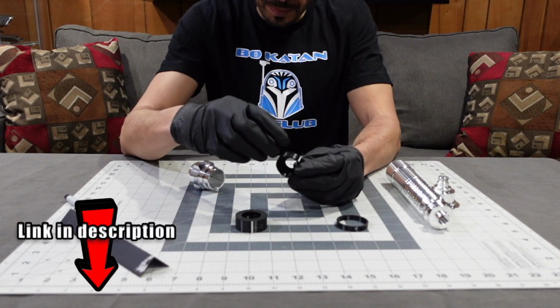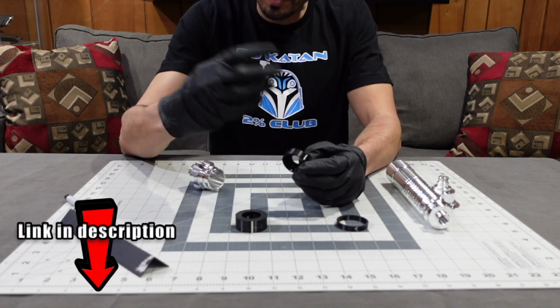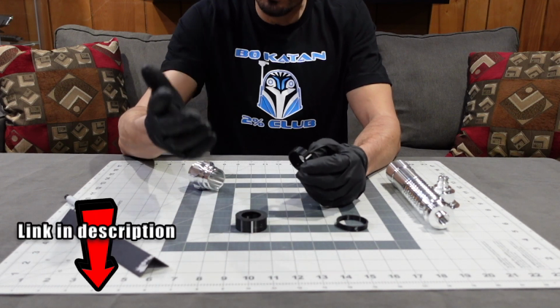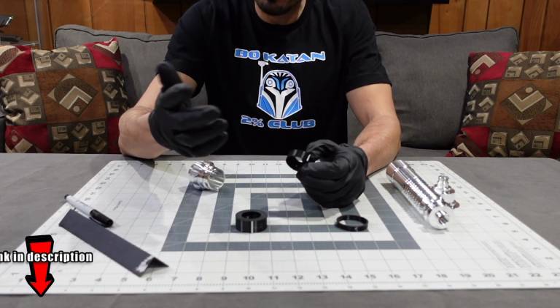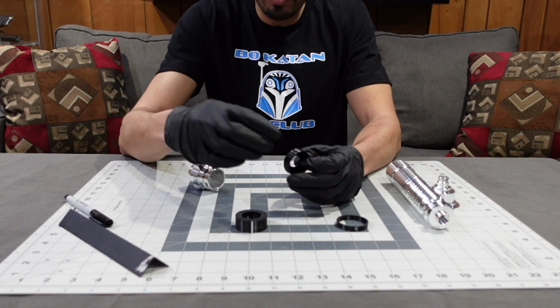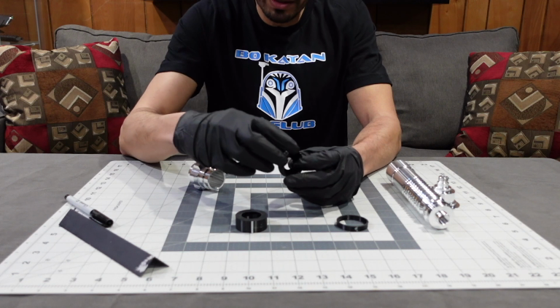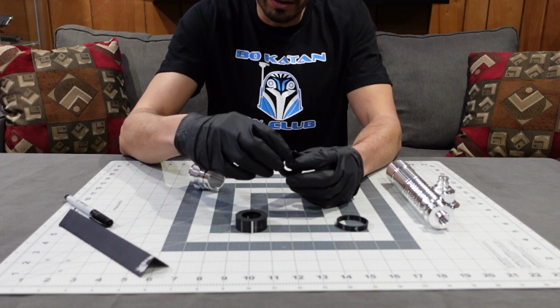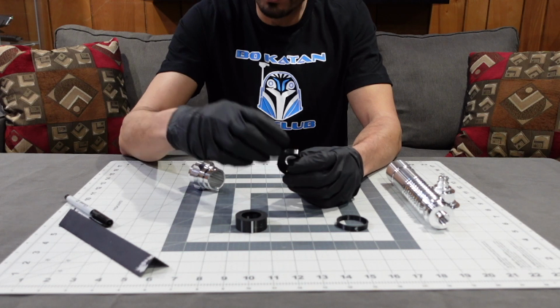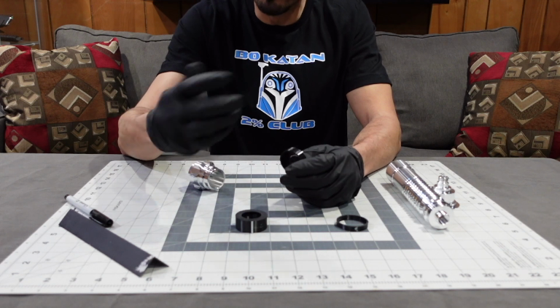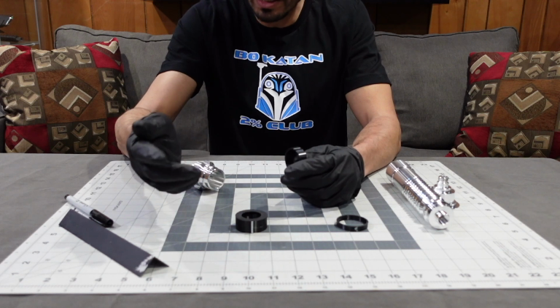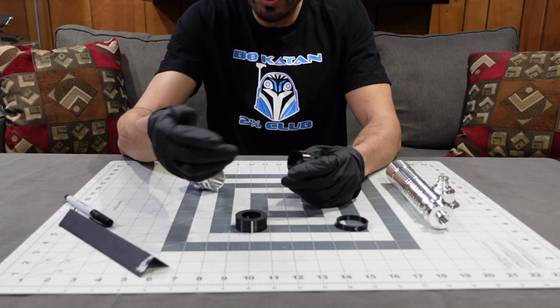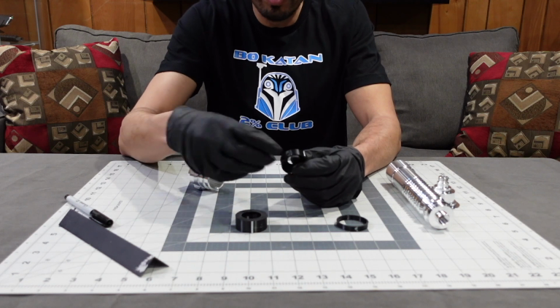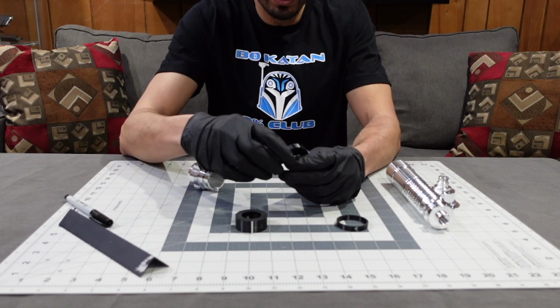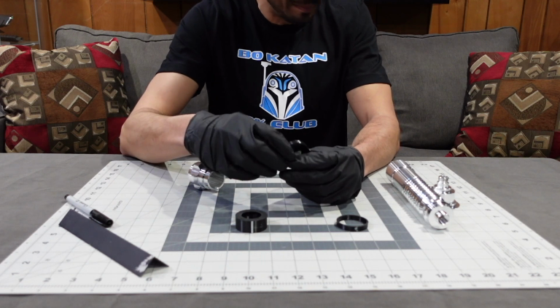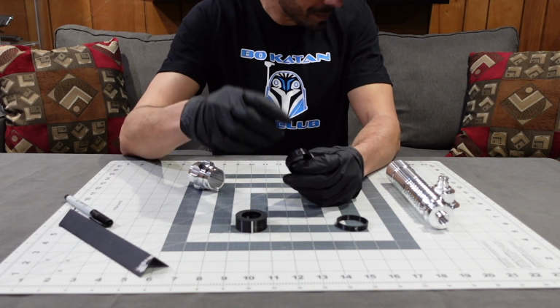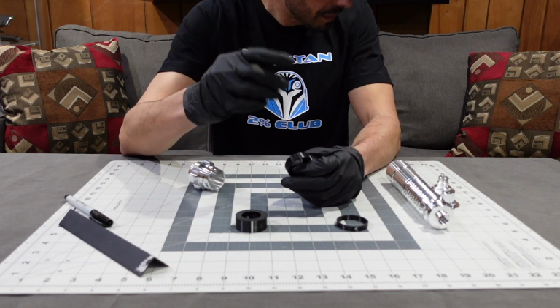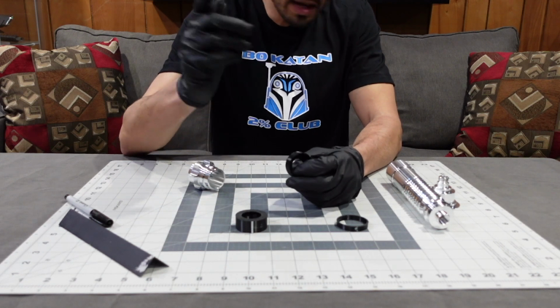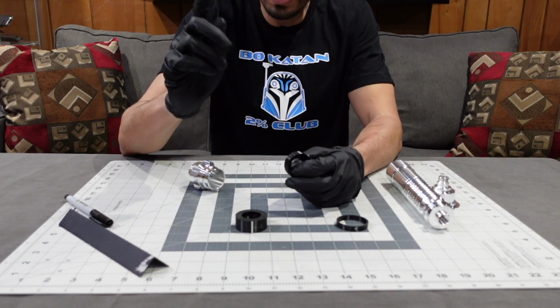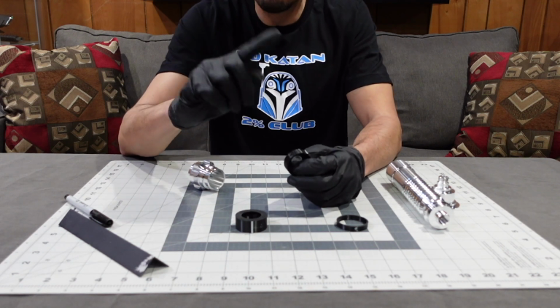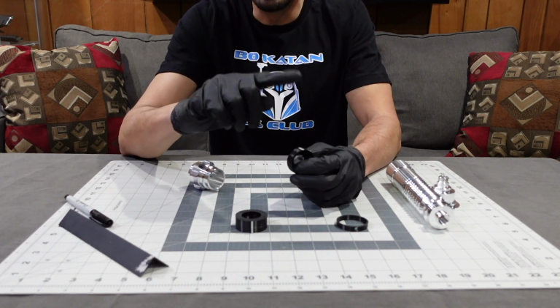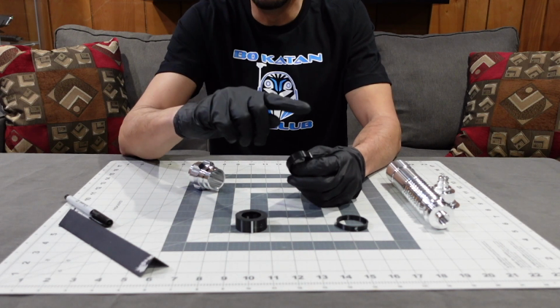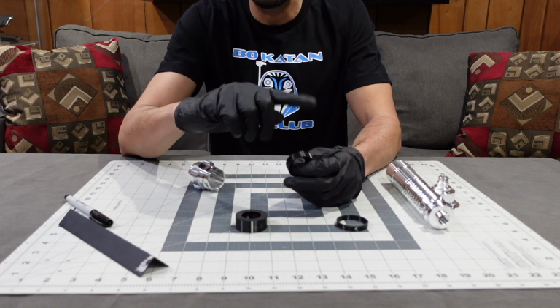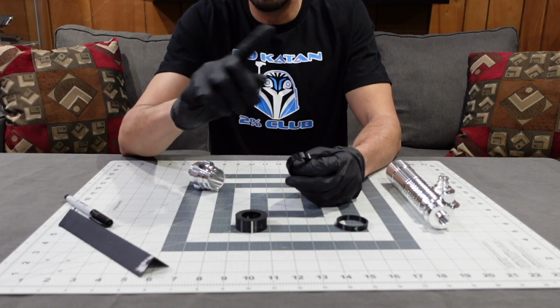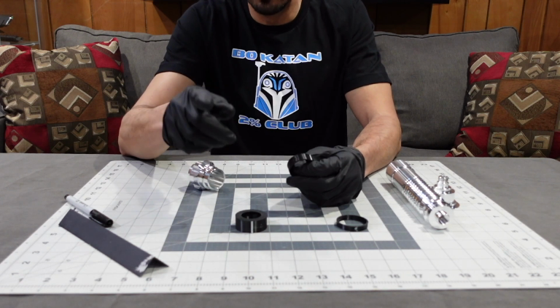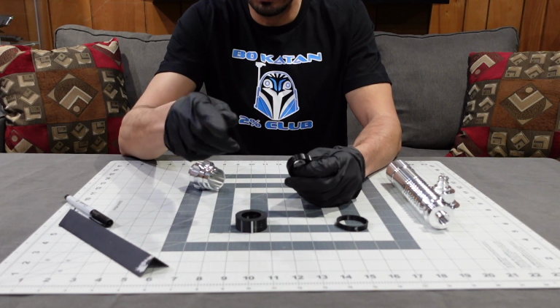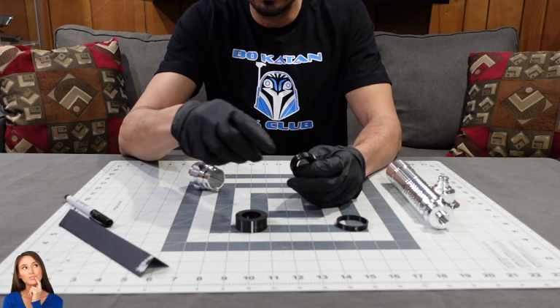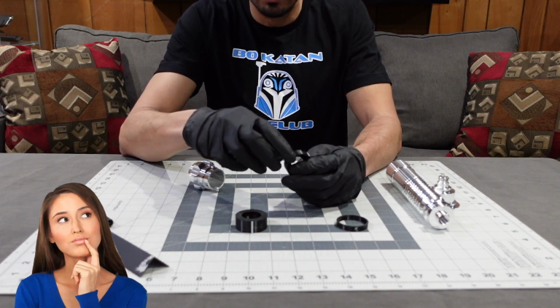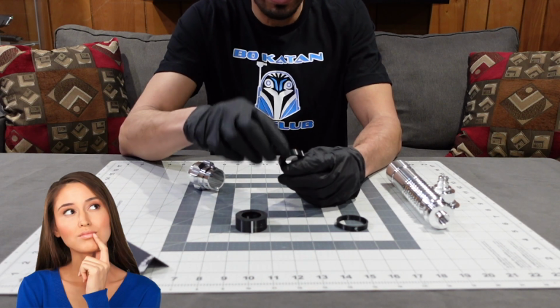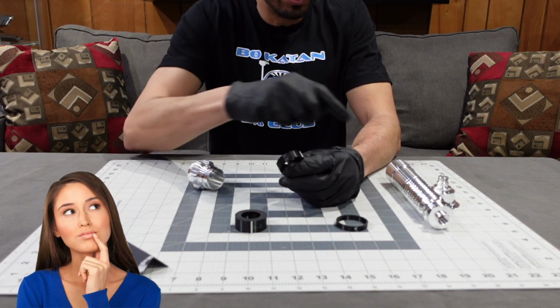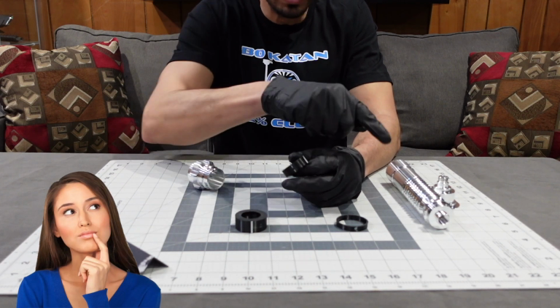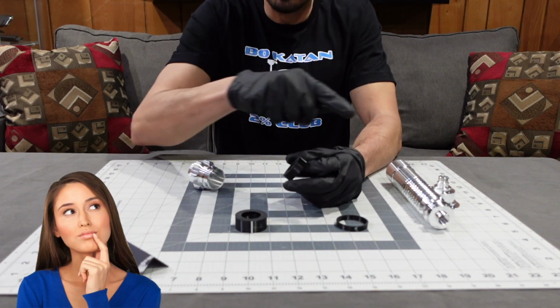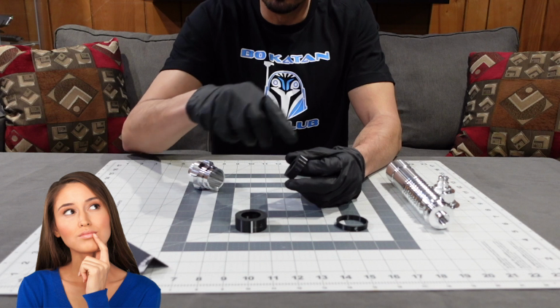If you don't have a 3D printer or a friend with one, I have another version showing how to locate these holes.